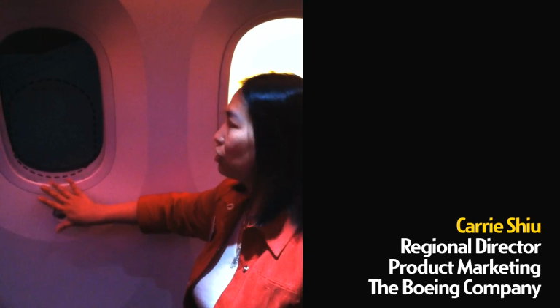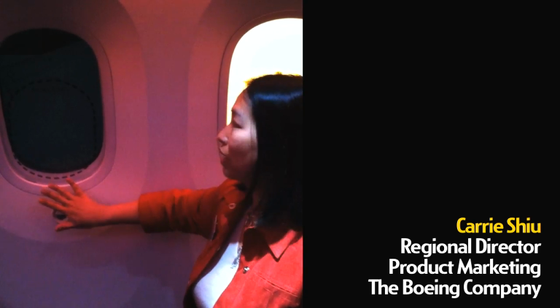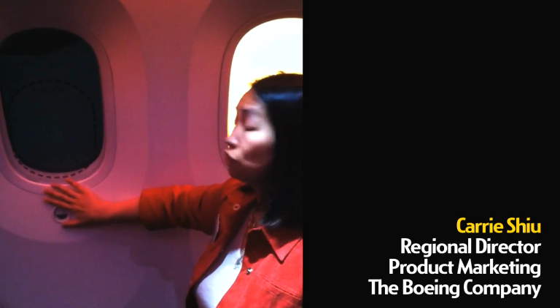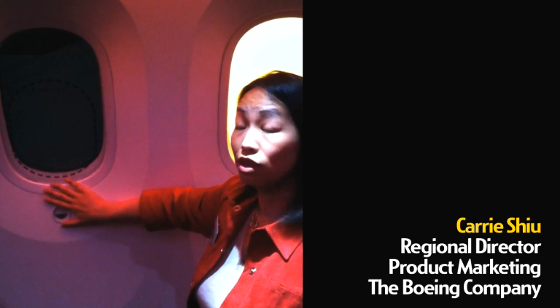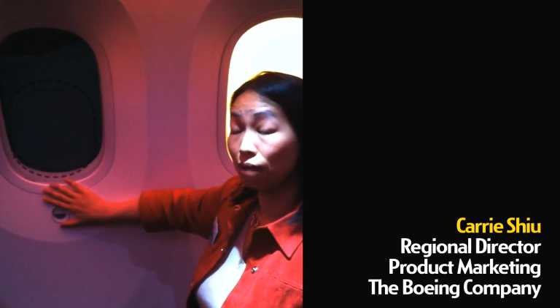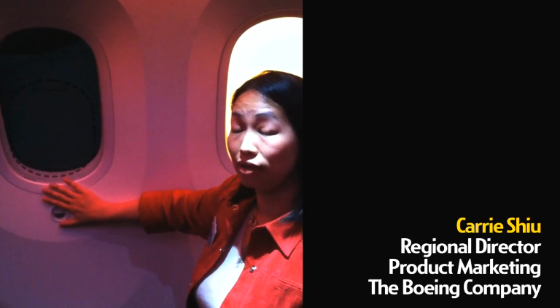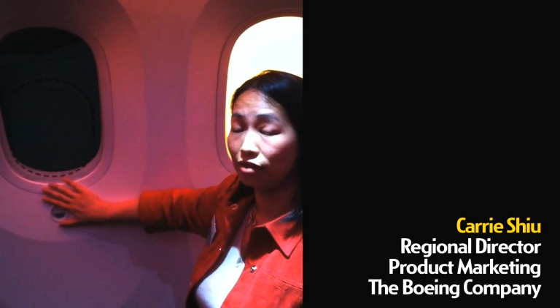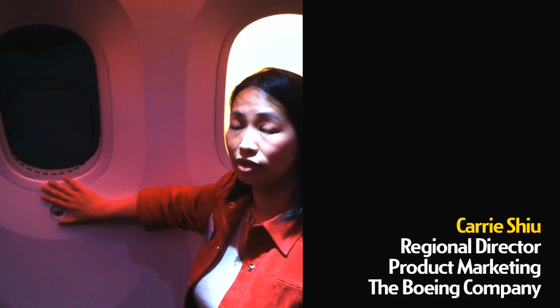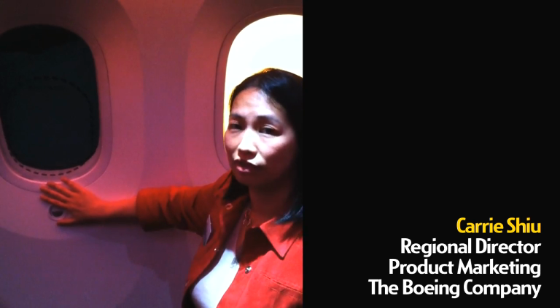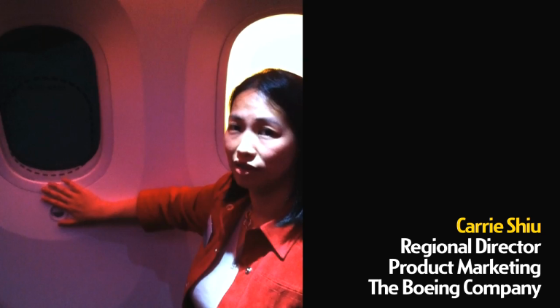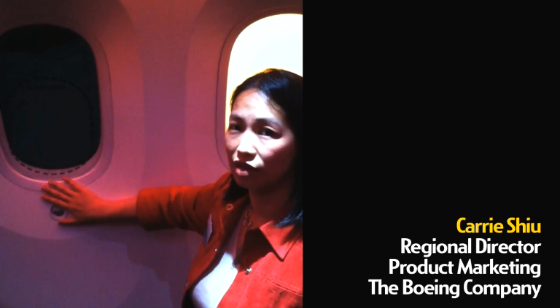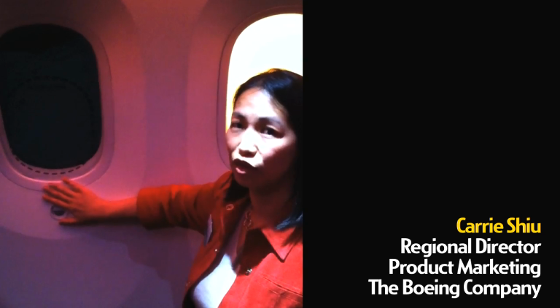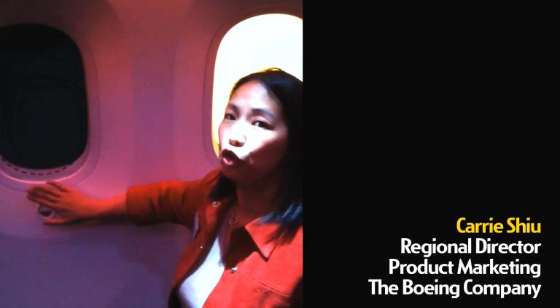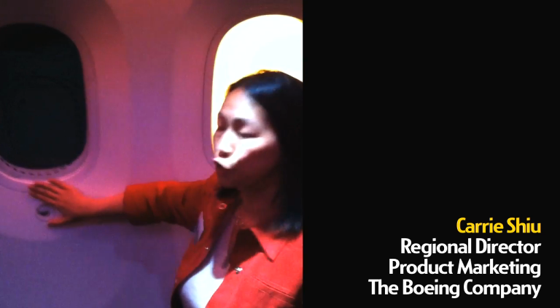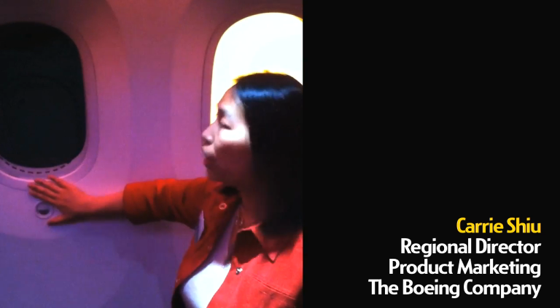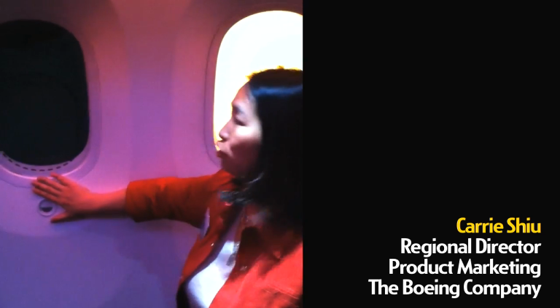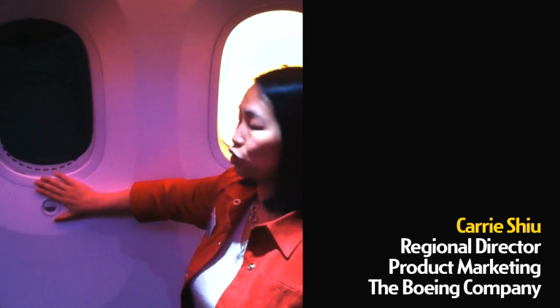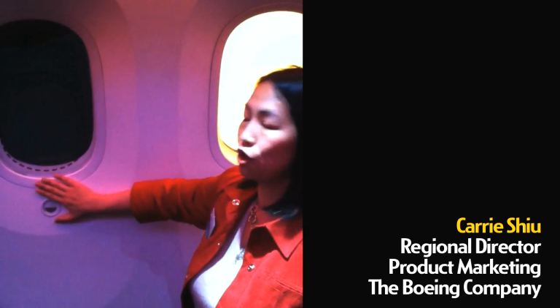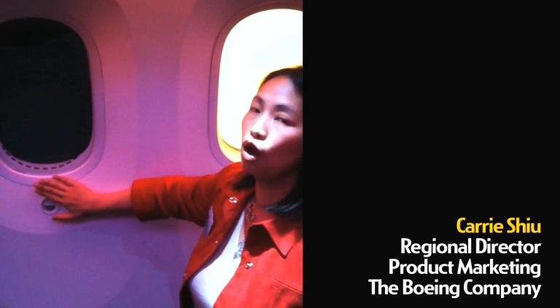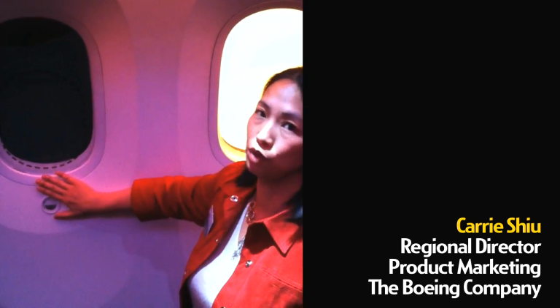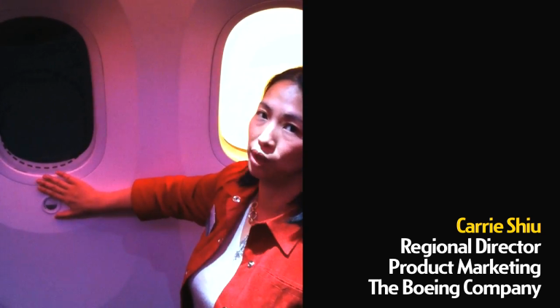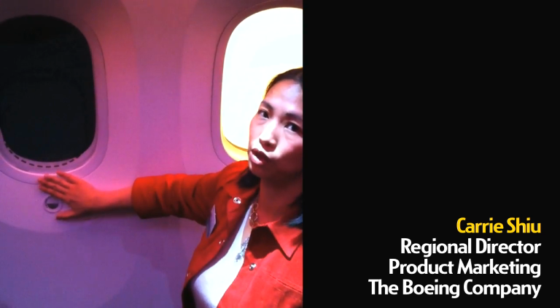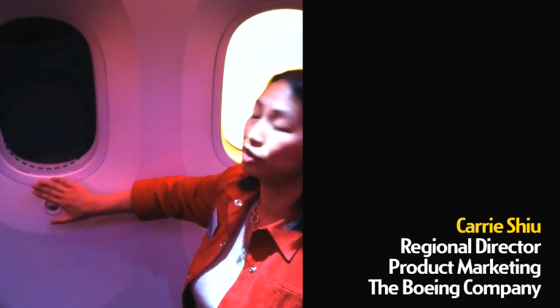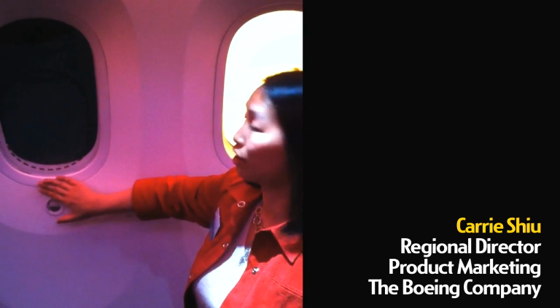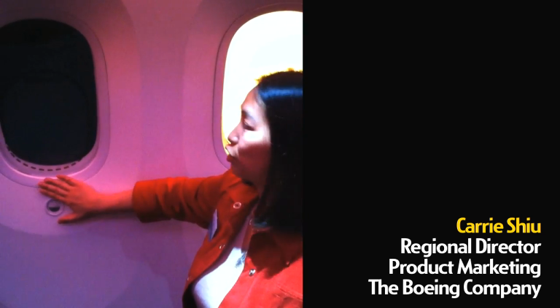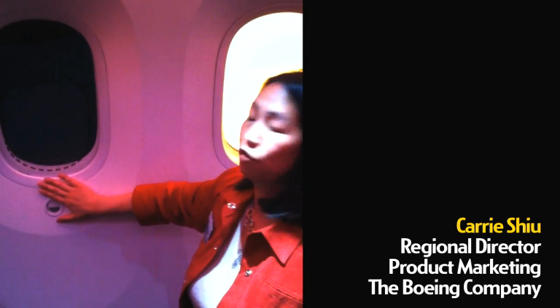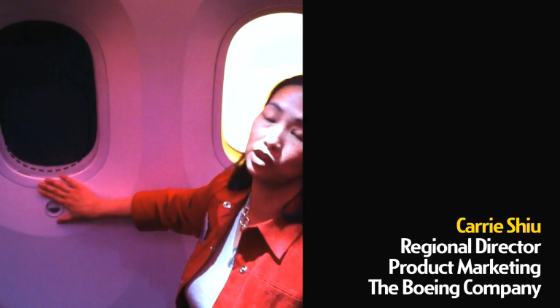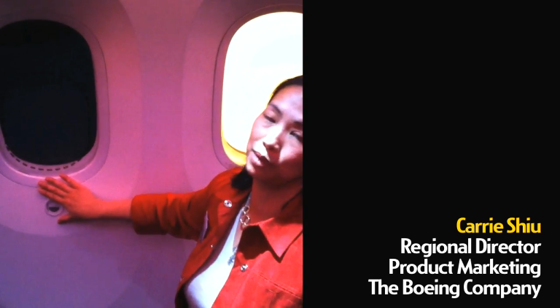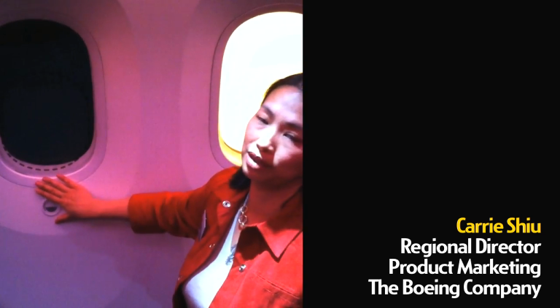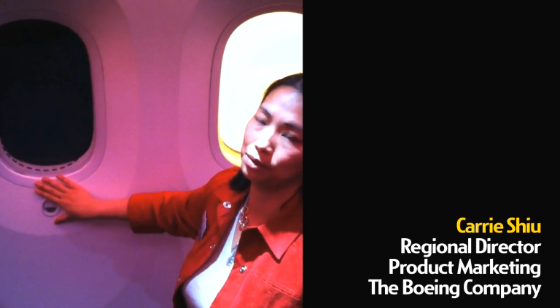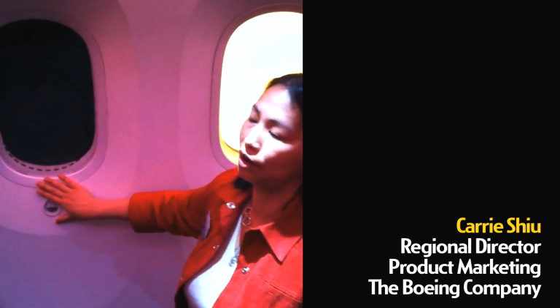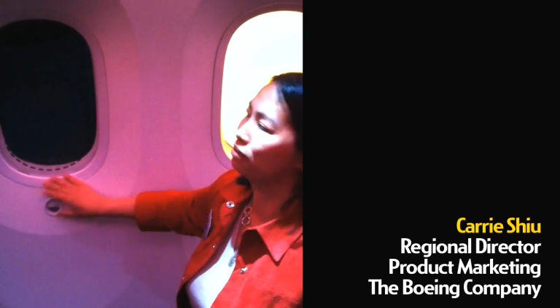That's really the magic of the 787 — you get control of the window, you get control of the space that you are in.